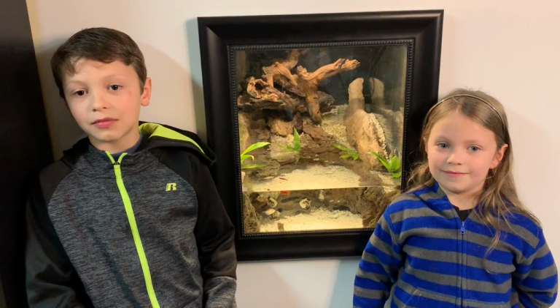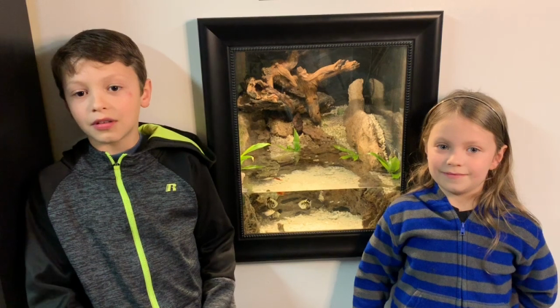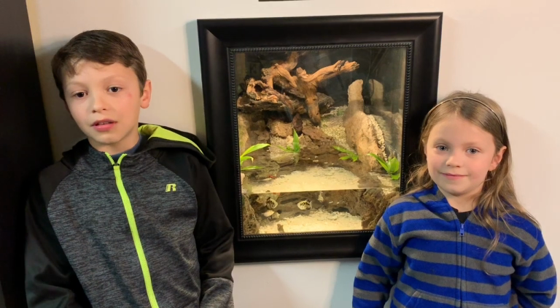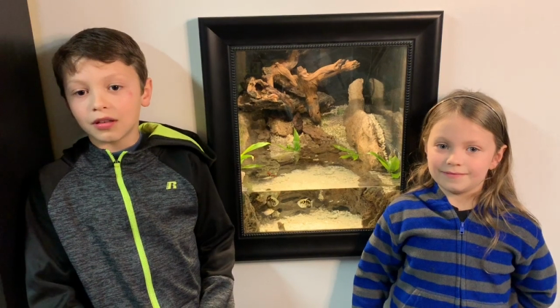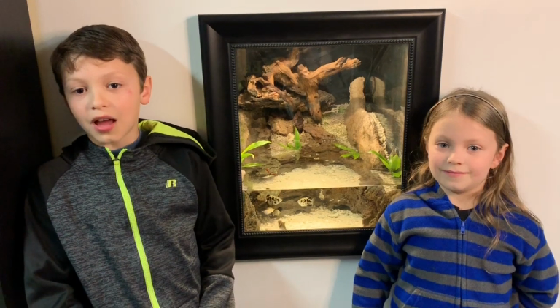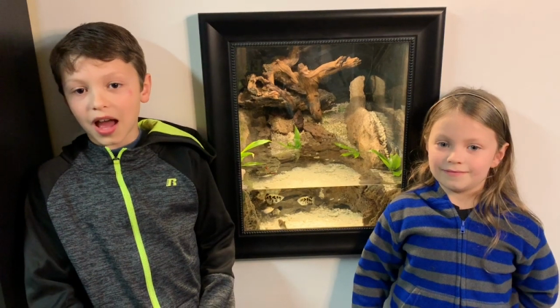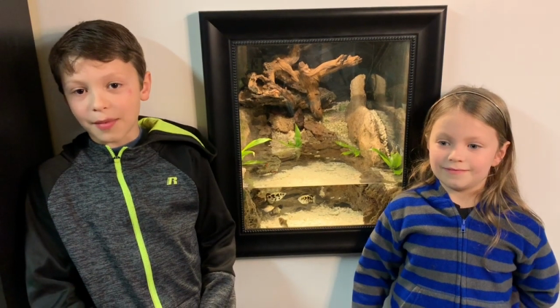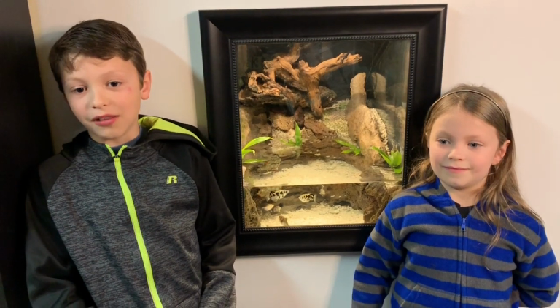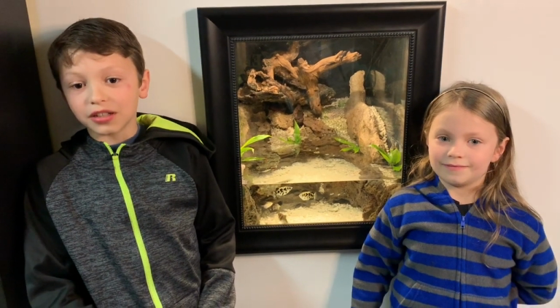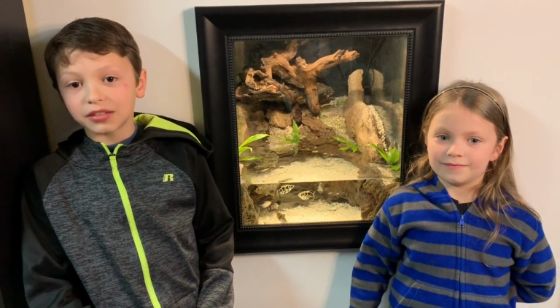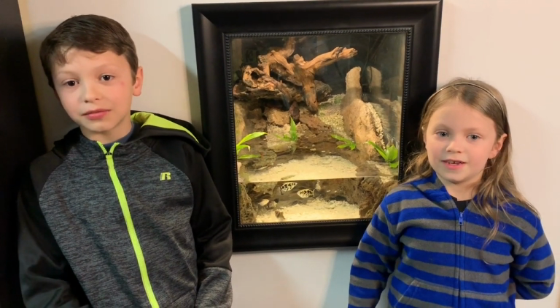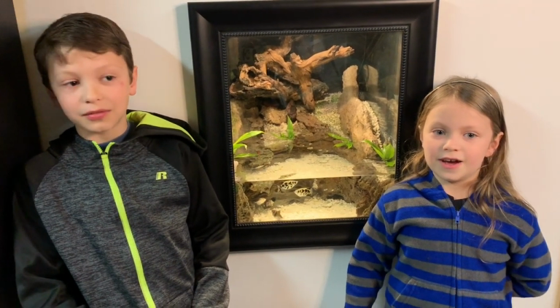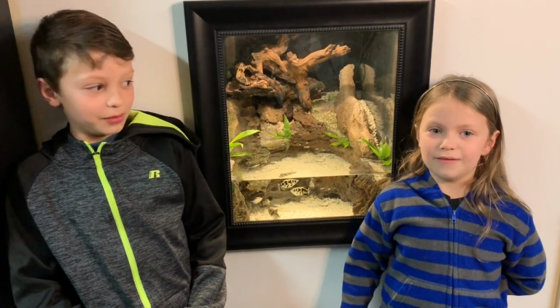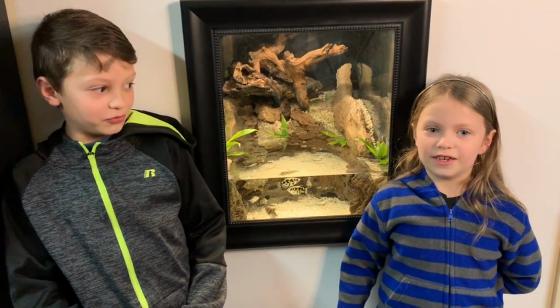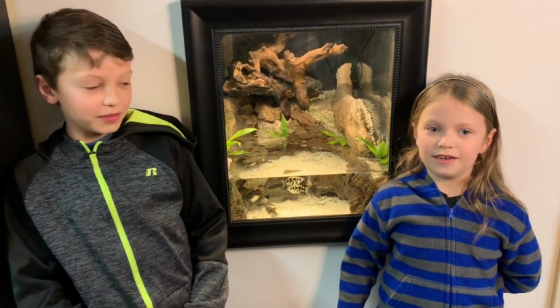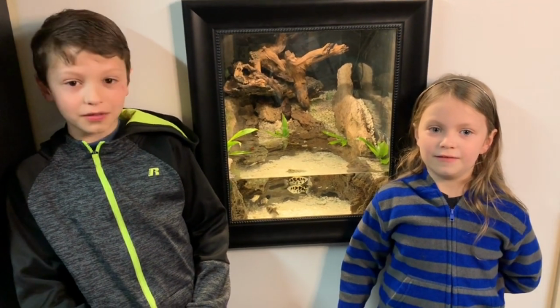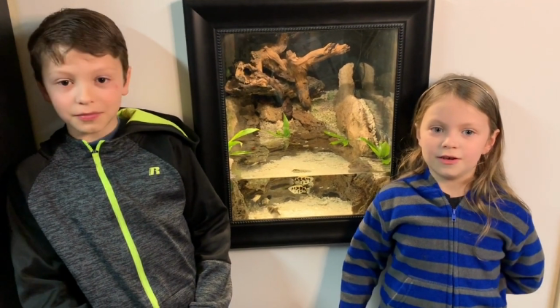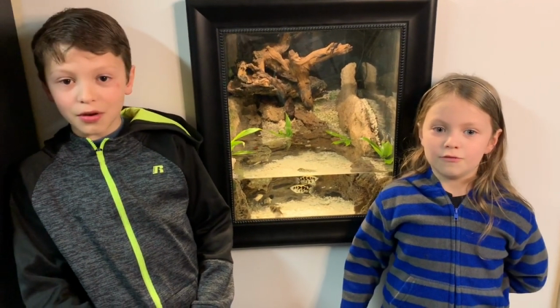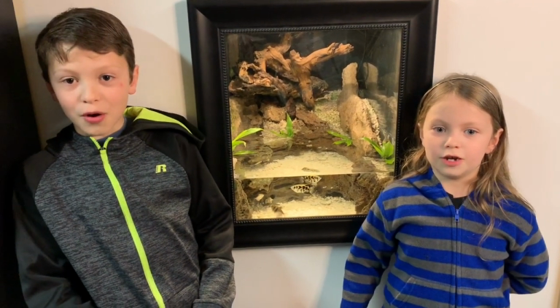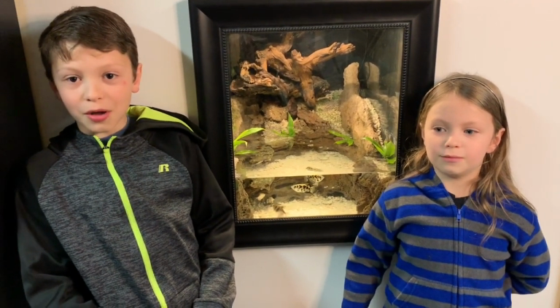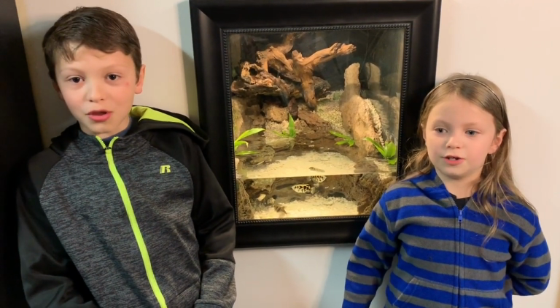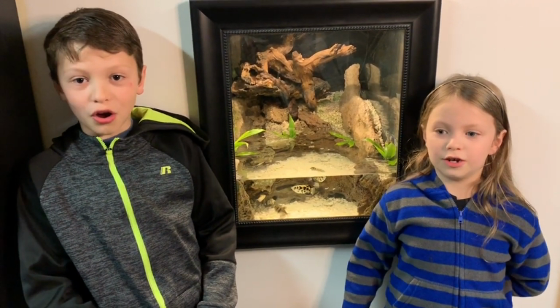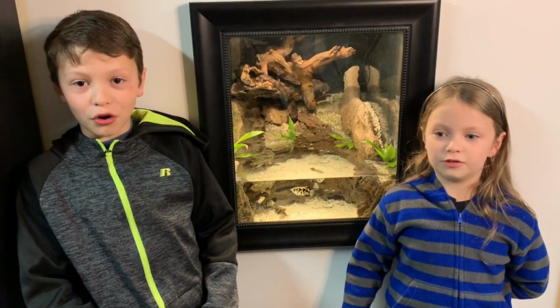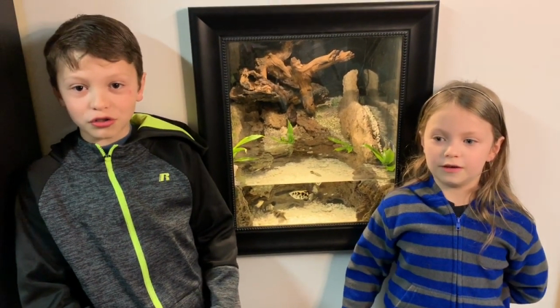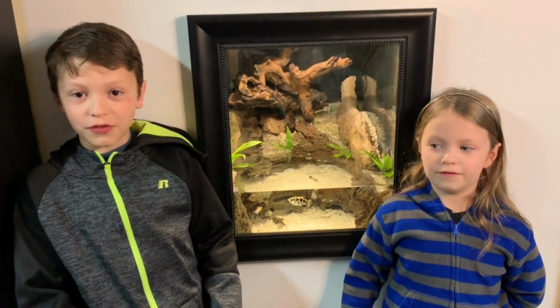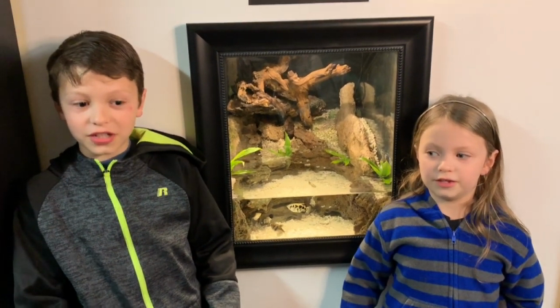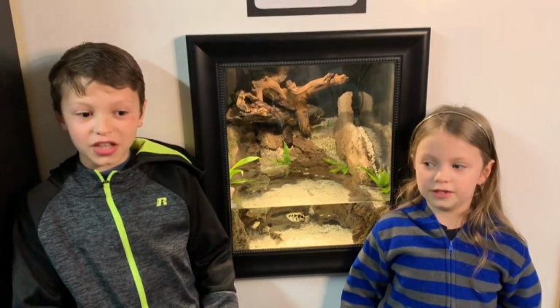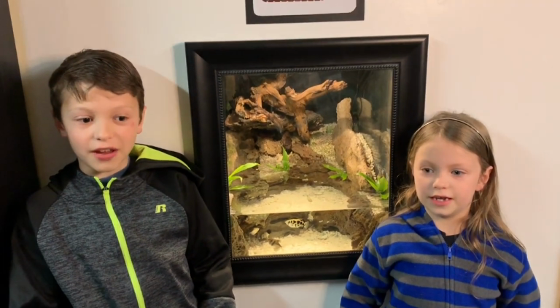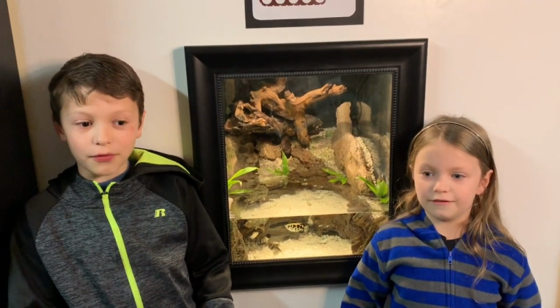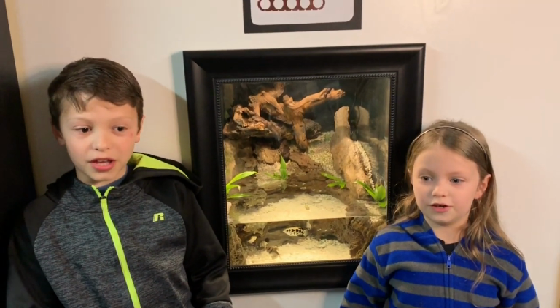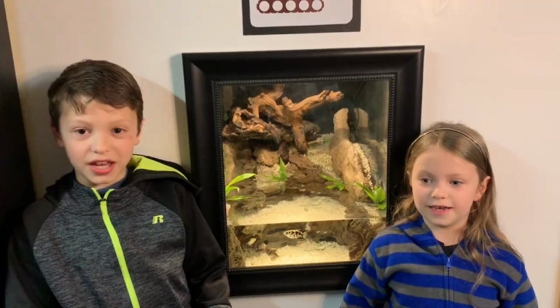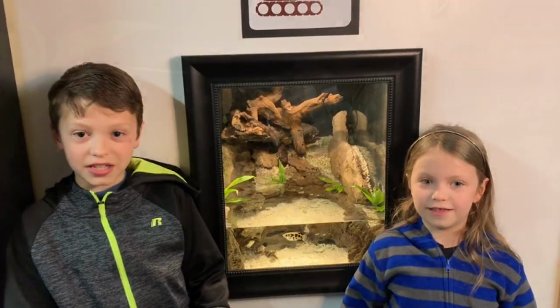I'm Alex. I'm Vicky. Welcome to Archerfish Tank for Kids.